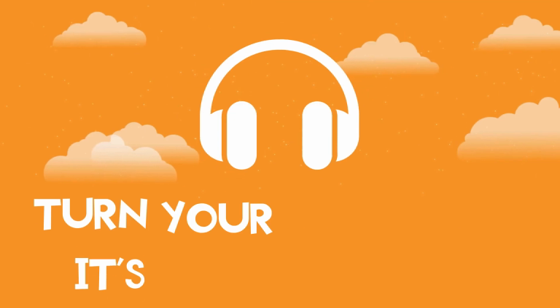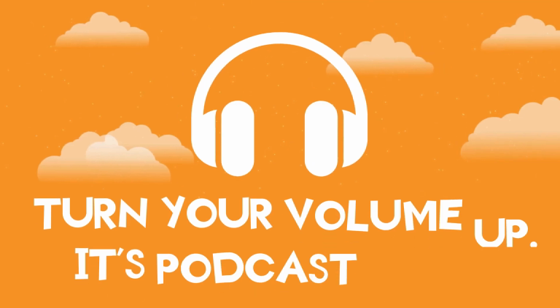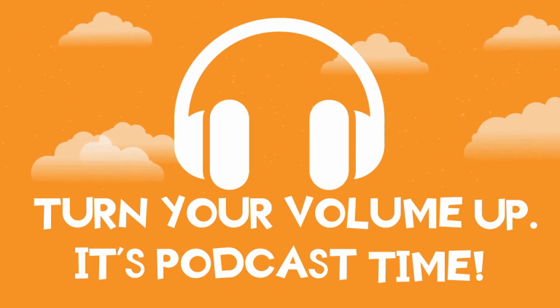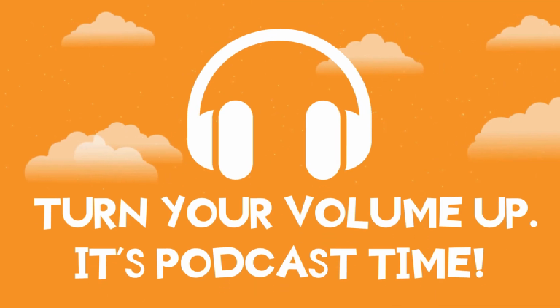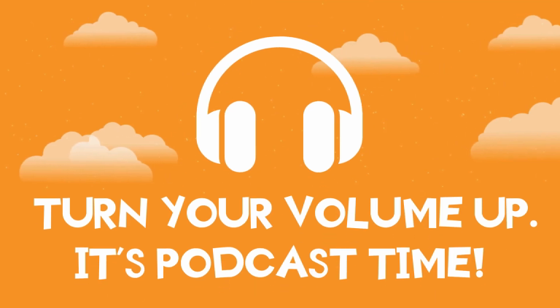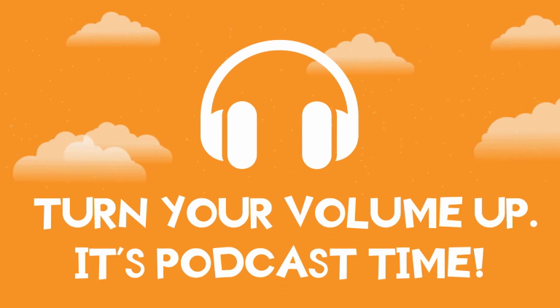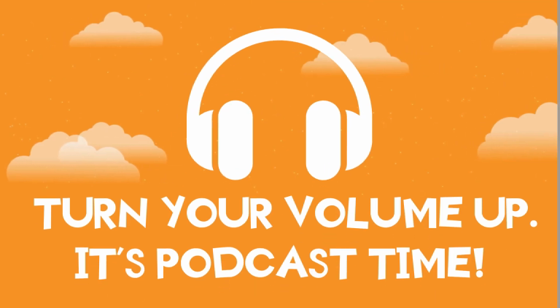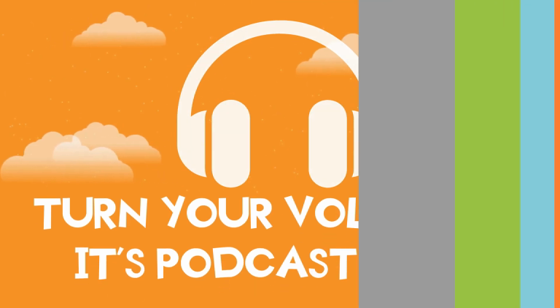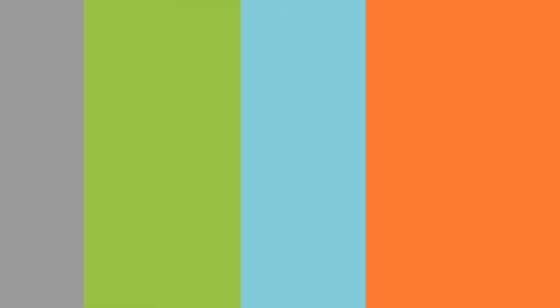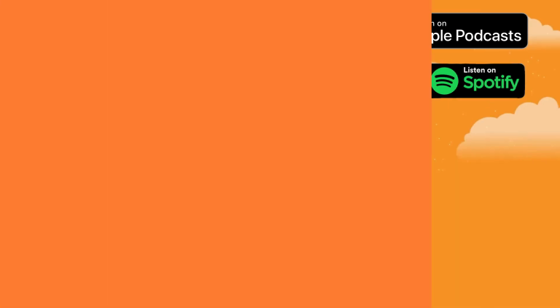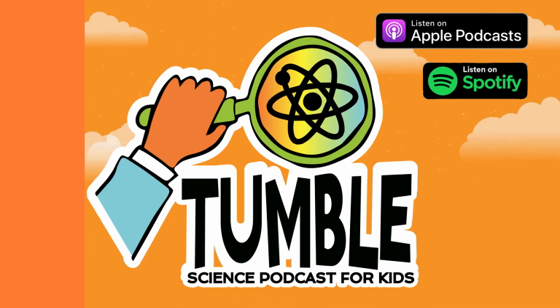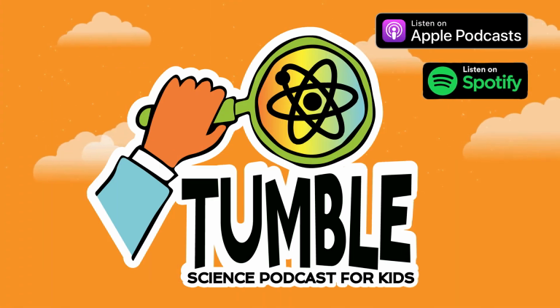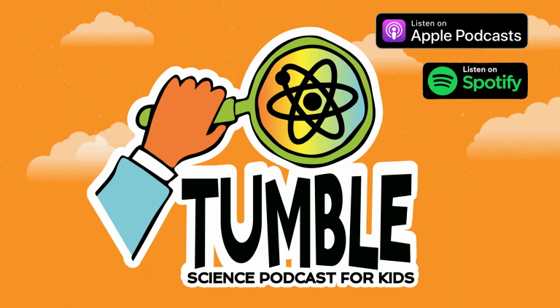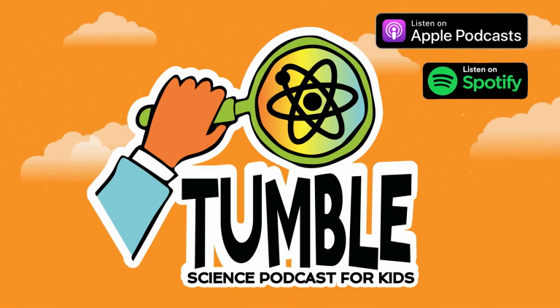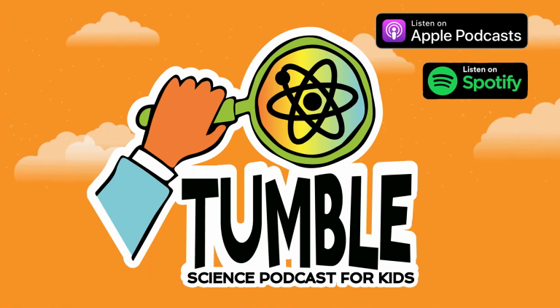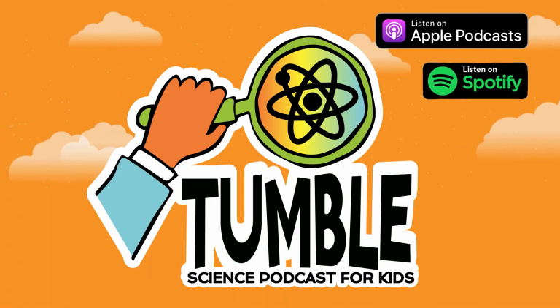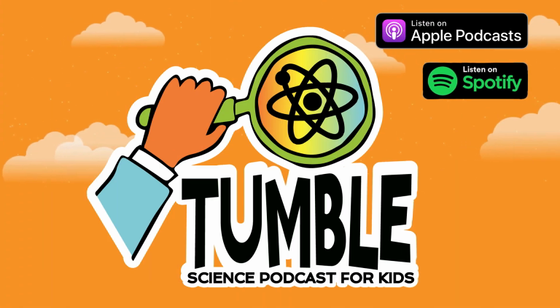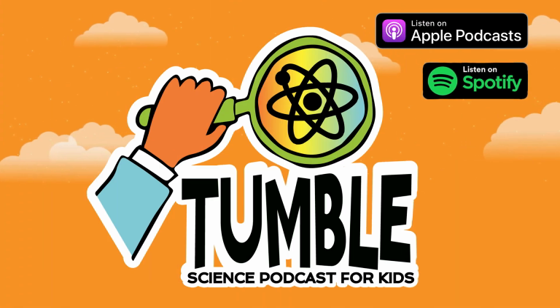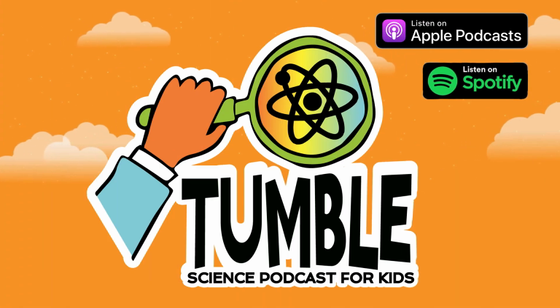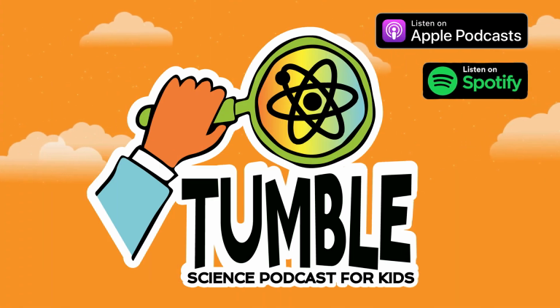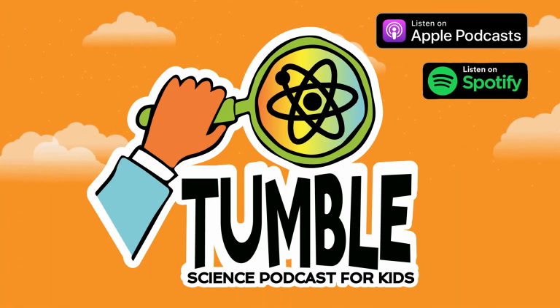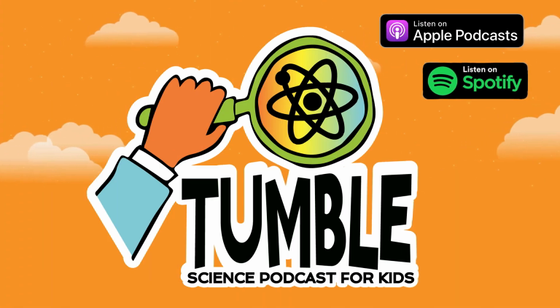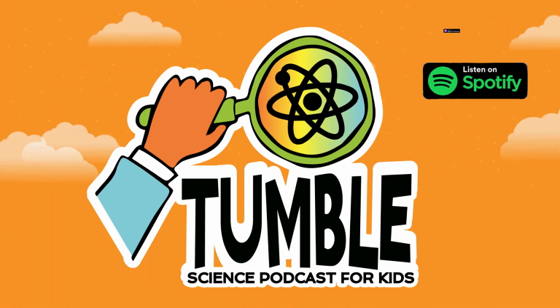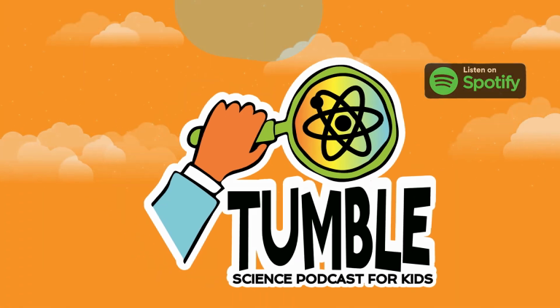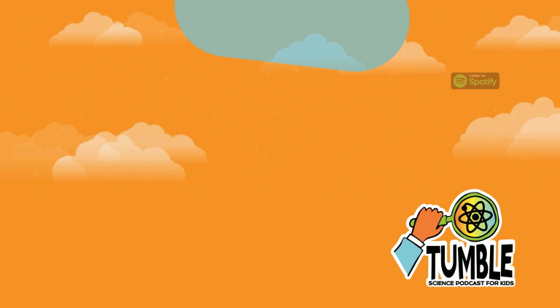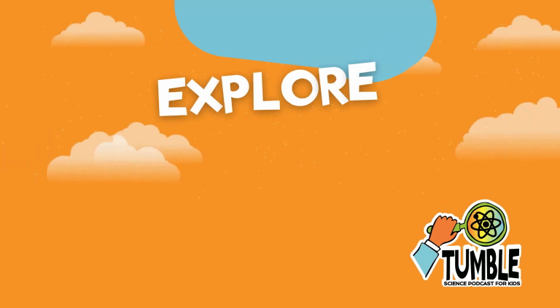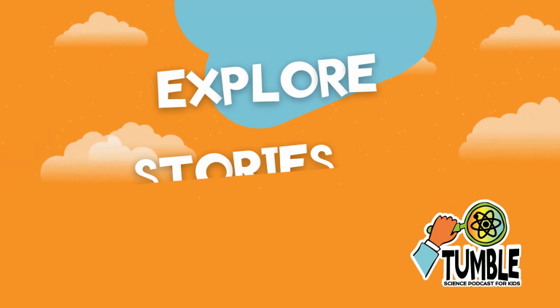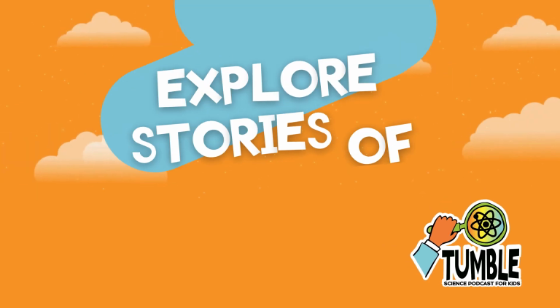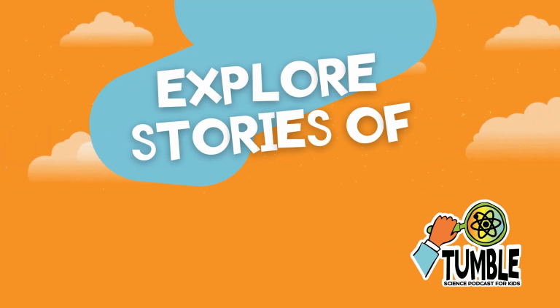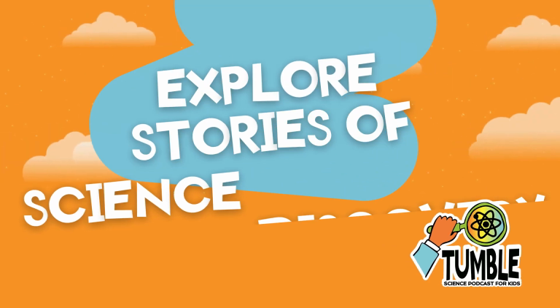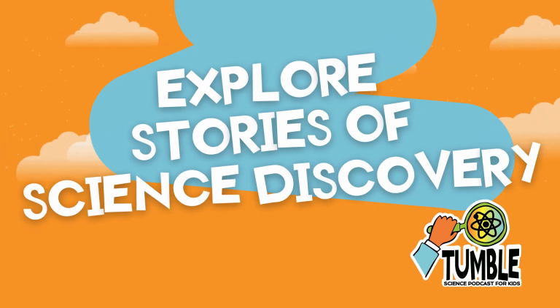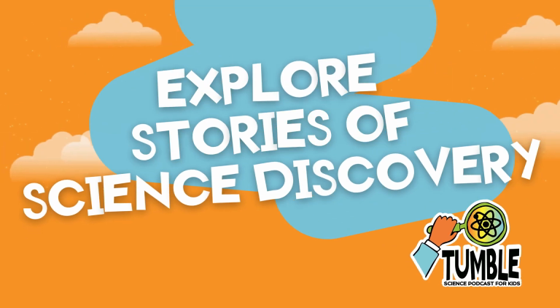Hi, I'm Lindsay. And I'm Marshall. Welcome to Tumble, the show where we explore stories of science discovery.